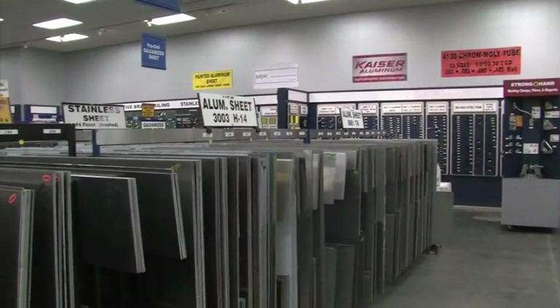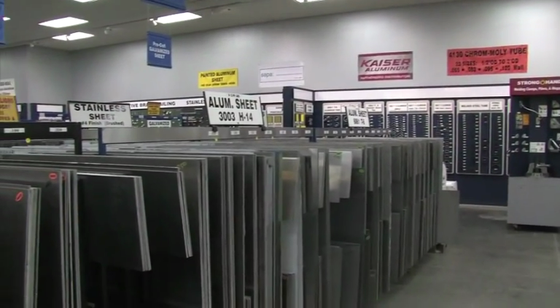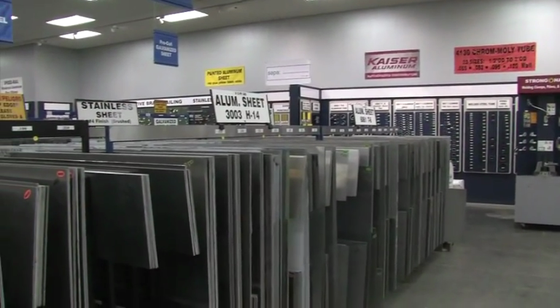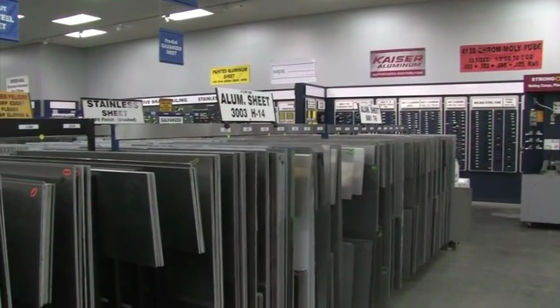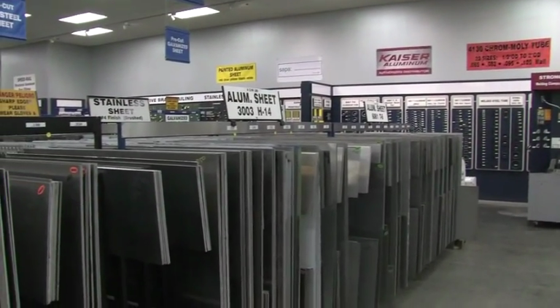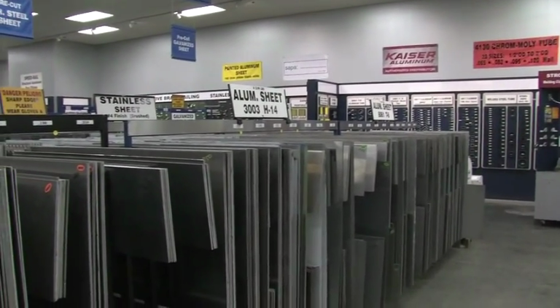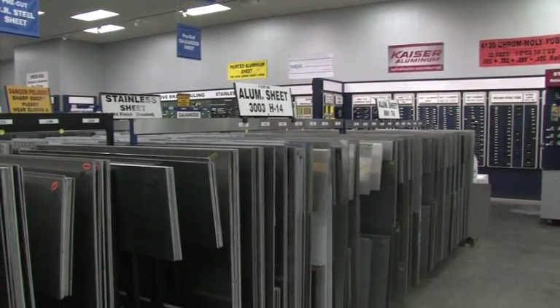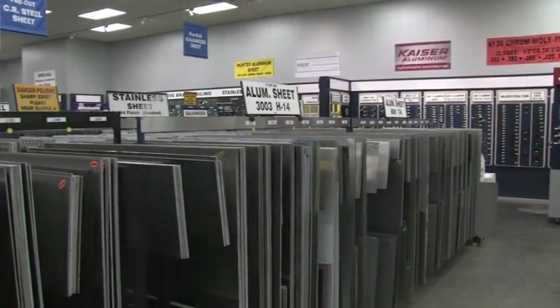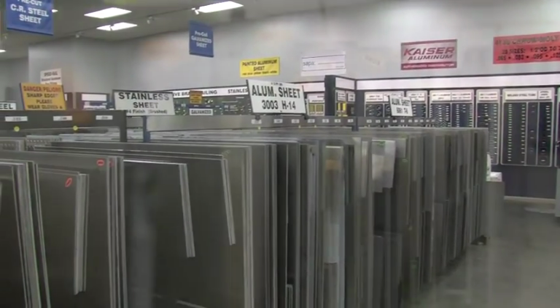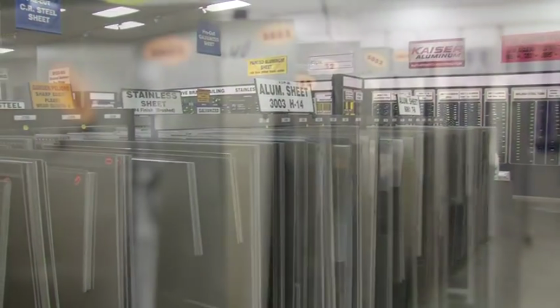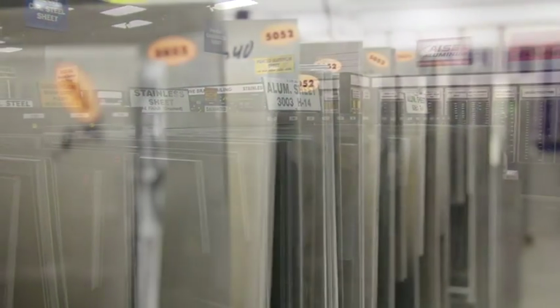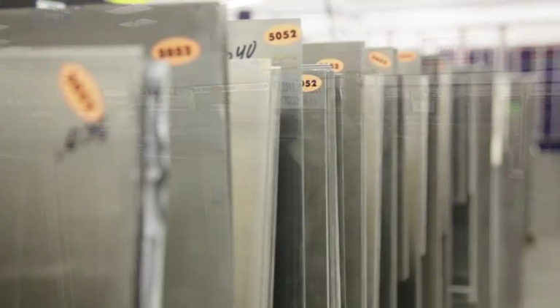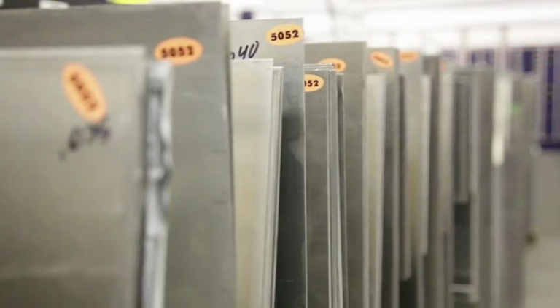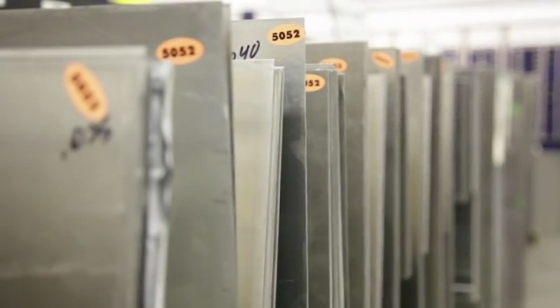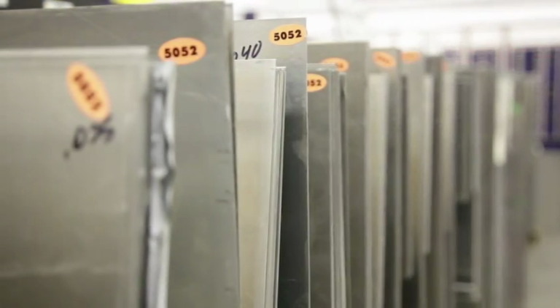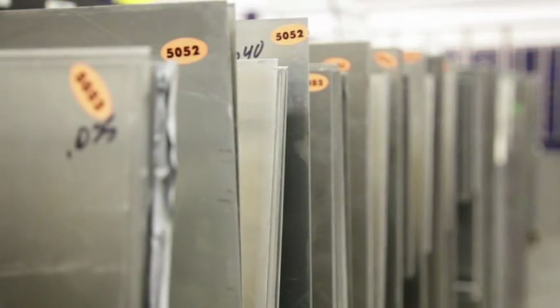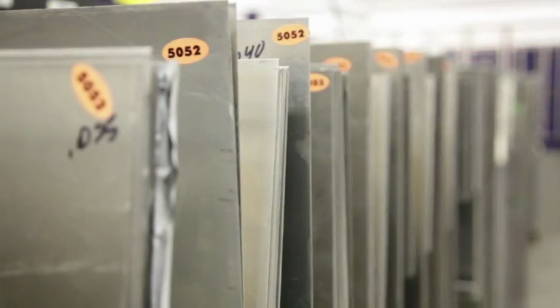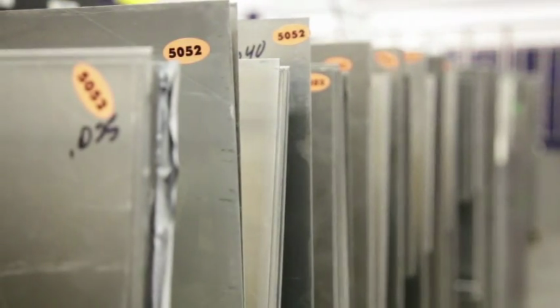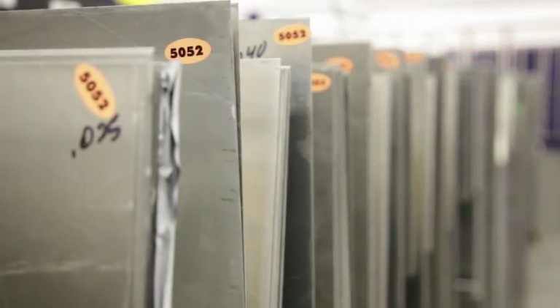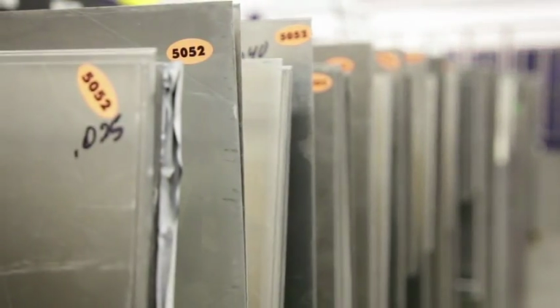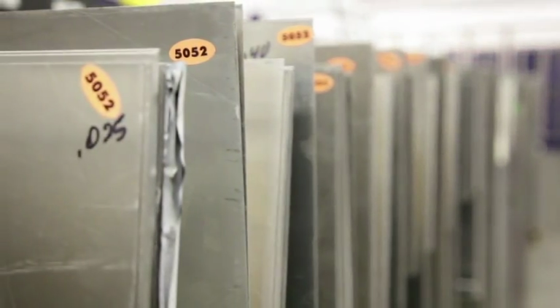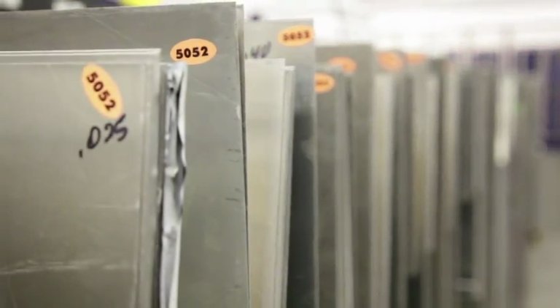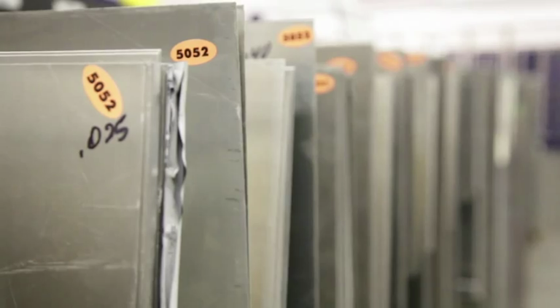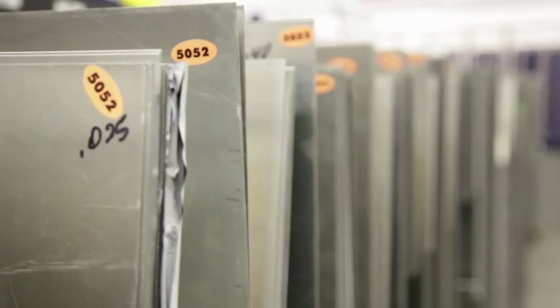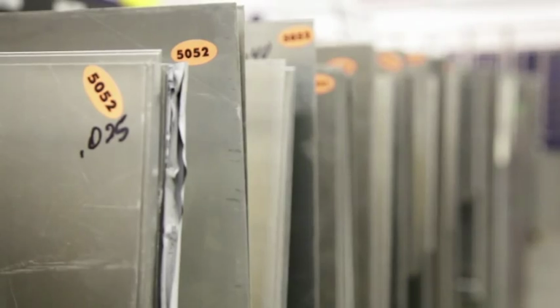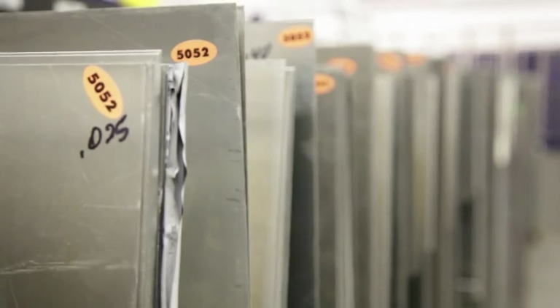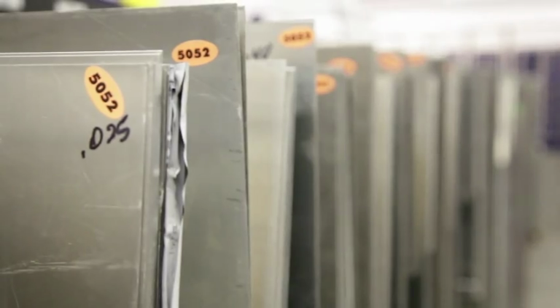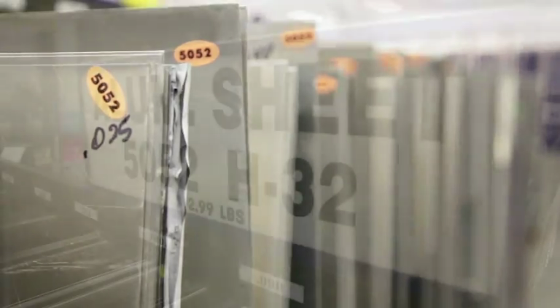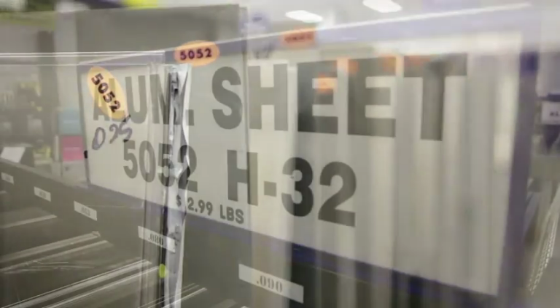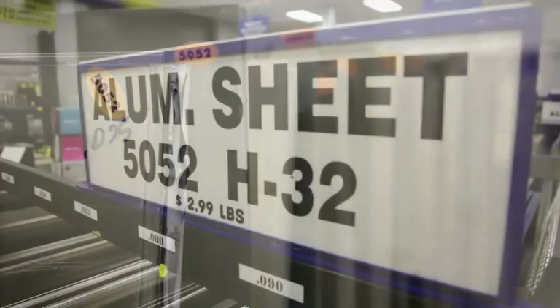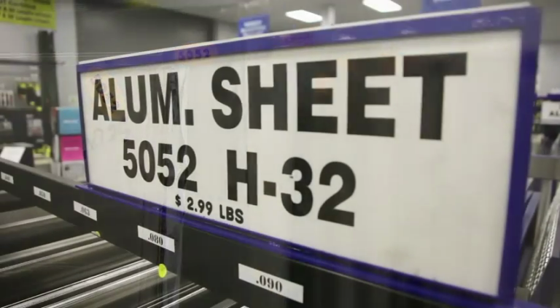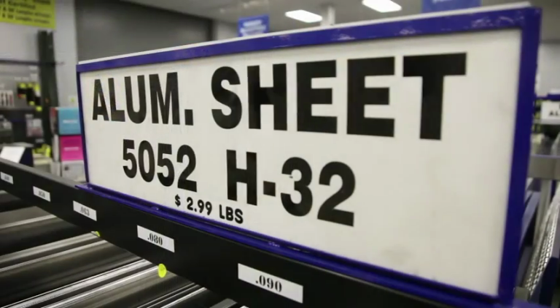Aluminum is graded from a zero to a six — zero being dead soft and six being very brittle and hard.